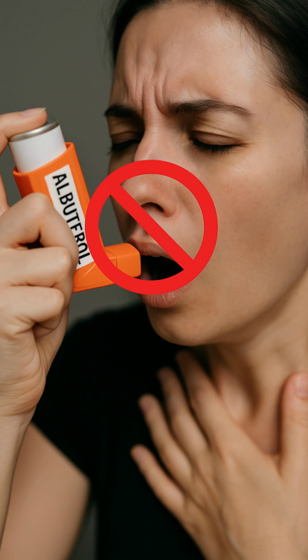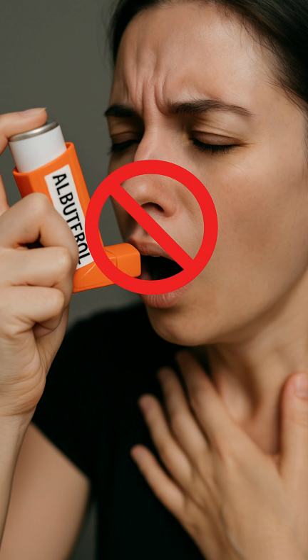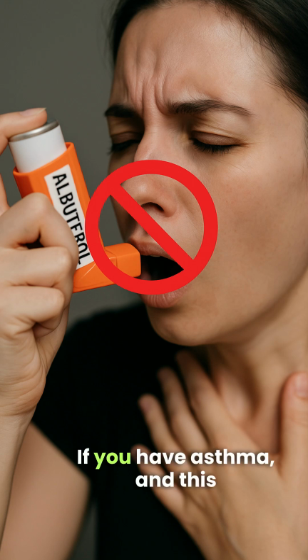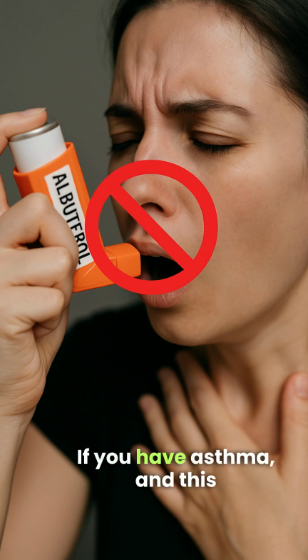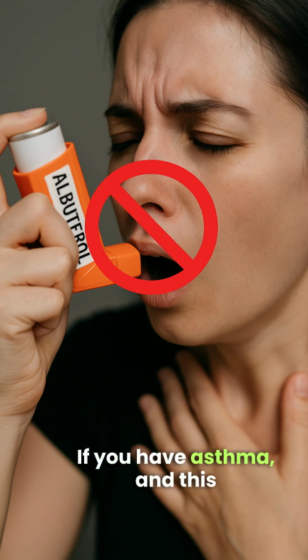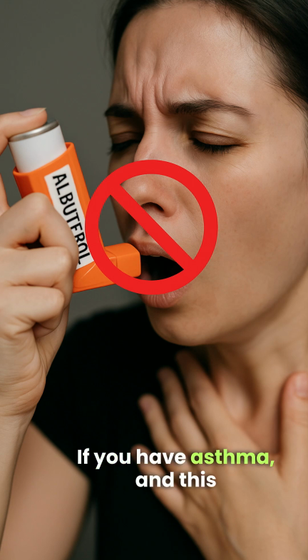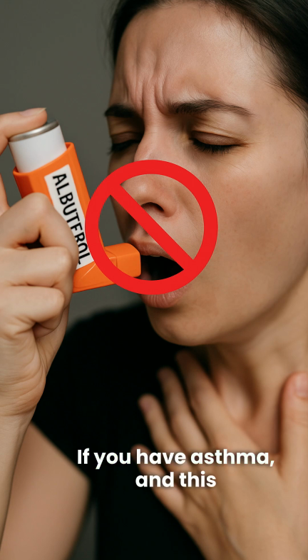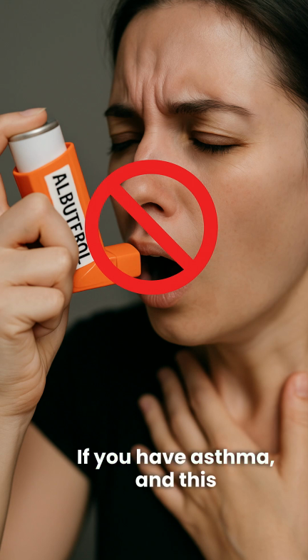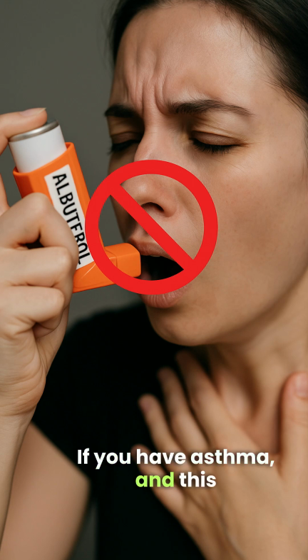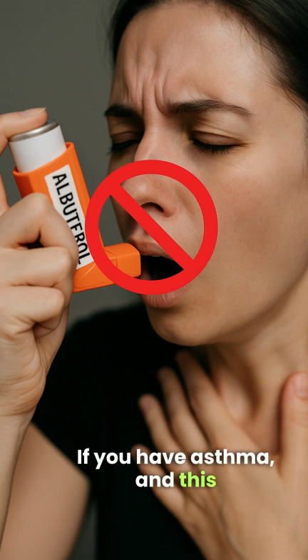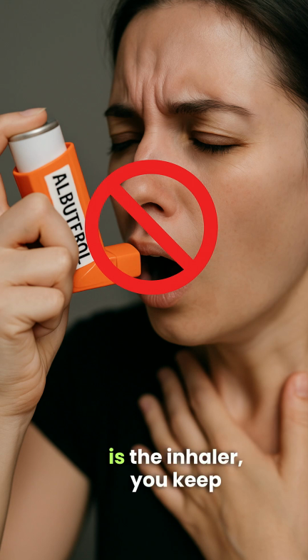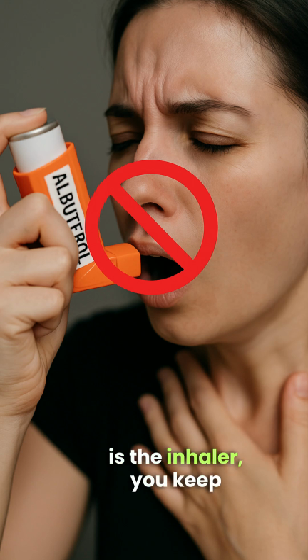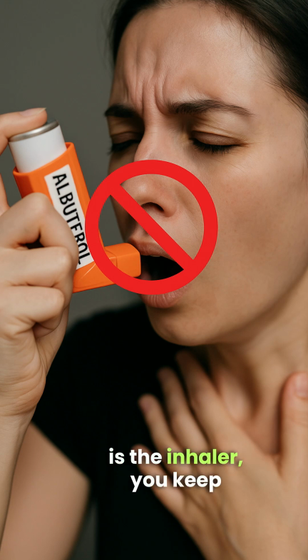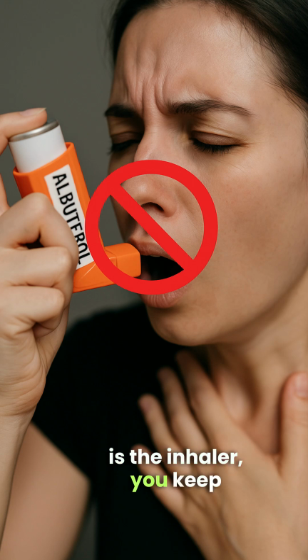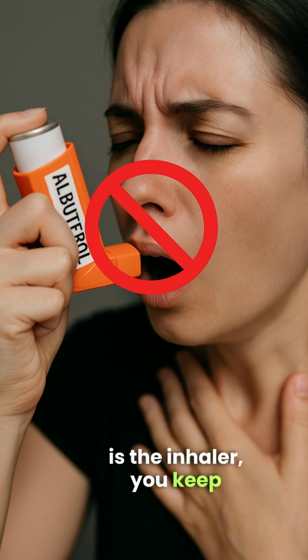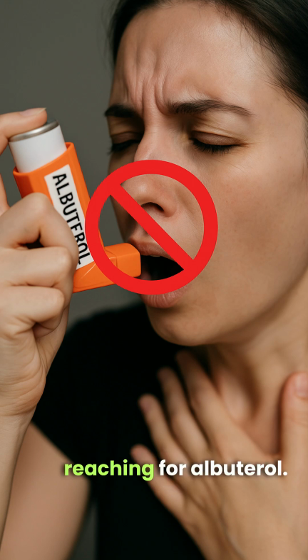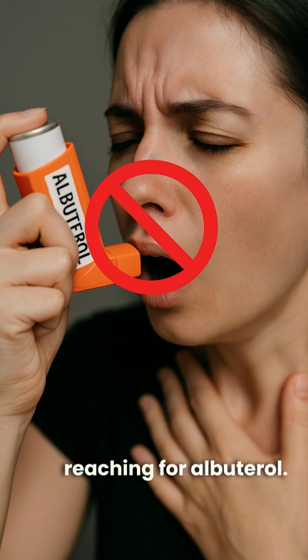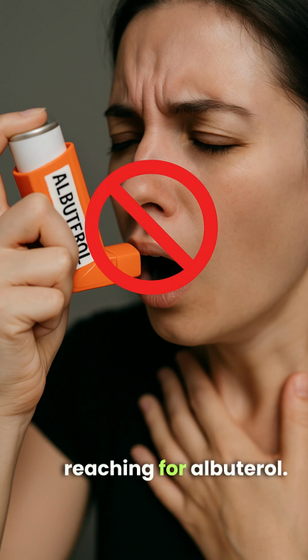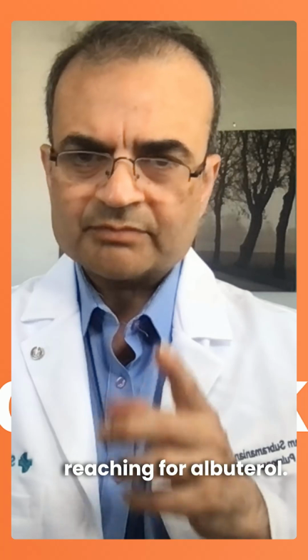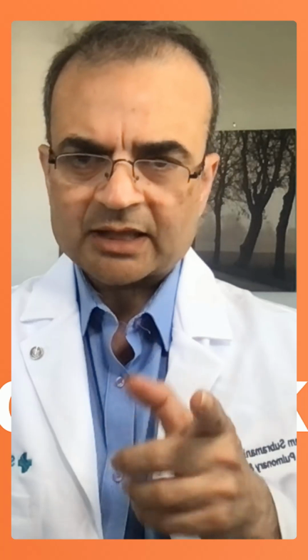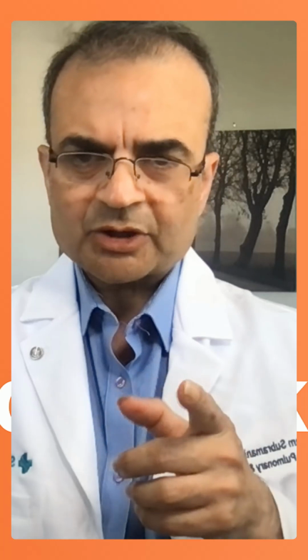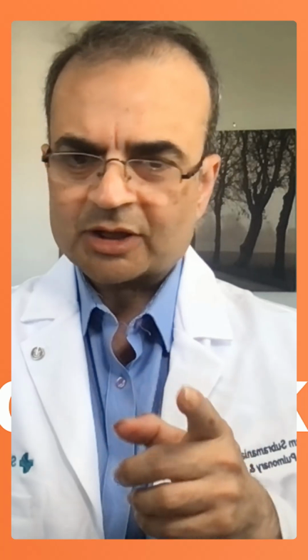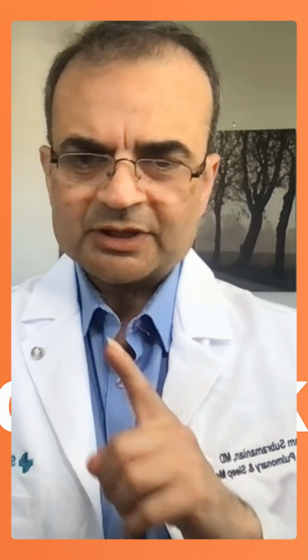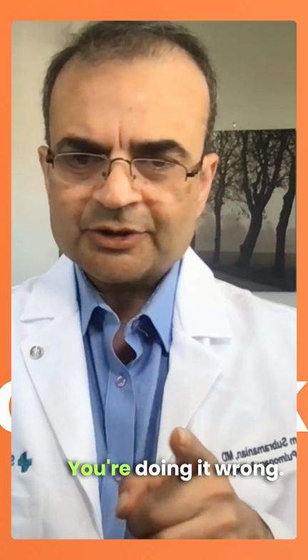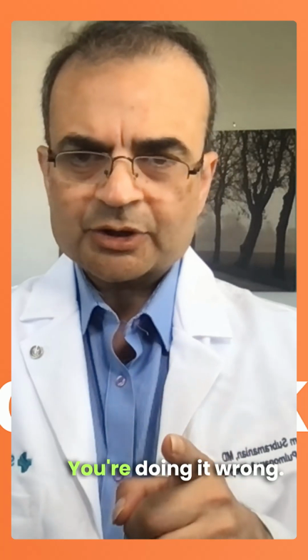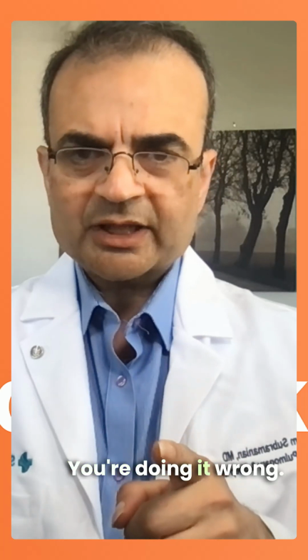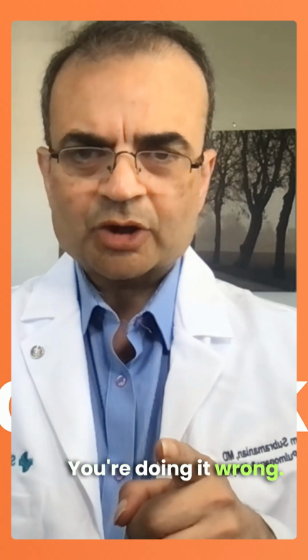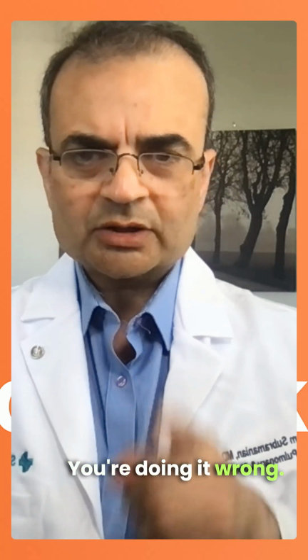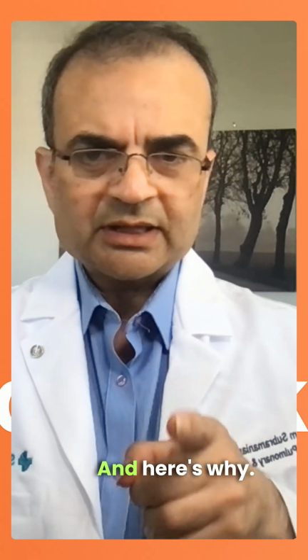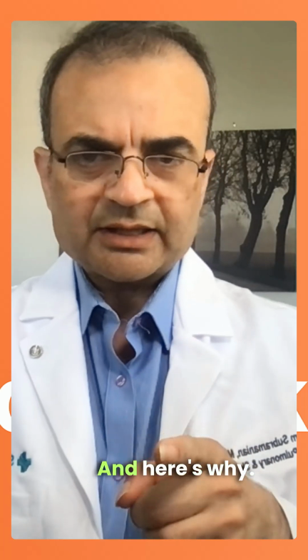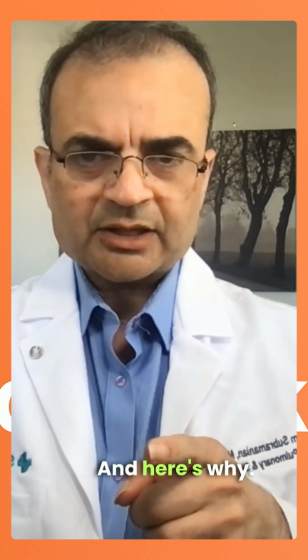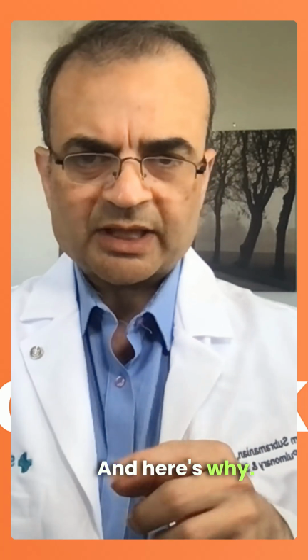If you have asthma, and this is the inhaler you keep reaching for — albuterol — you're doing it wrong, and here's why.